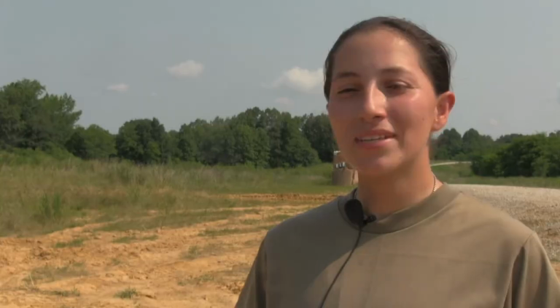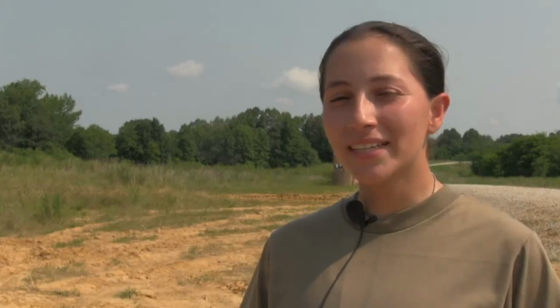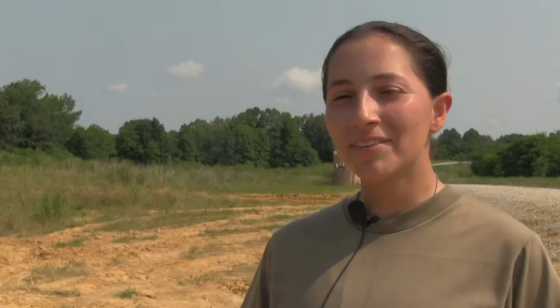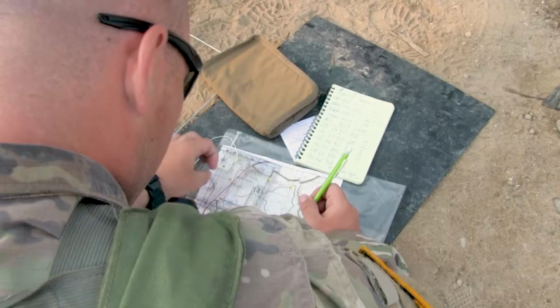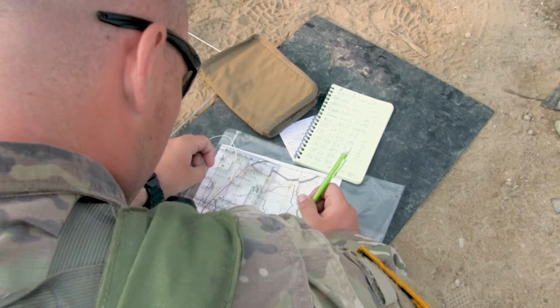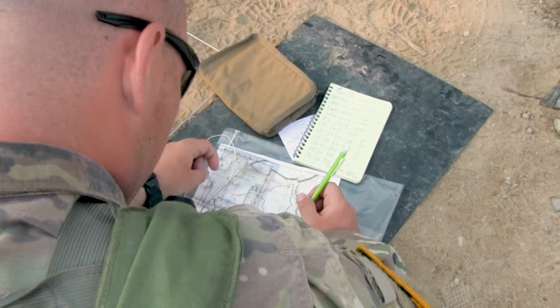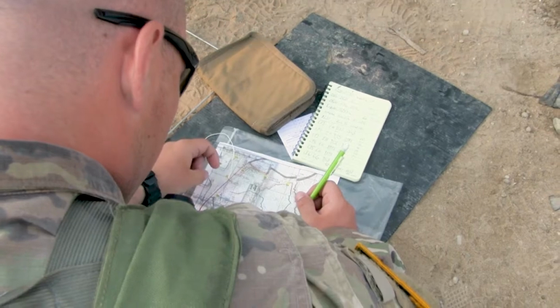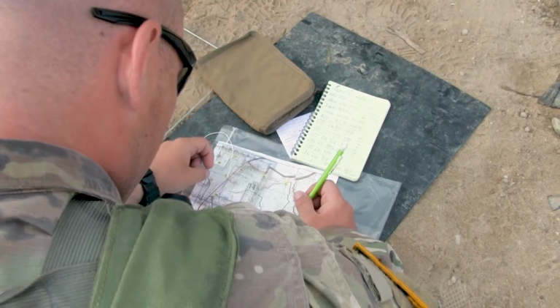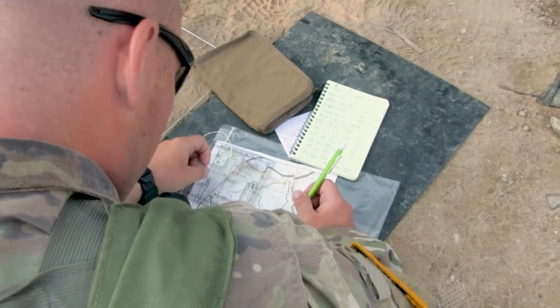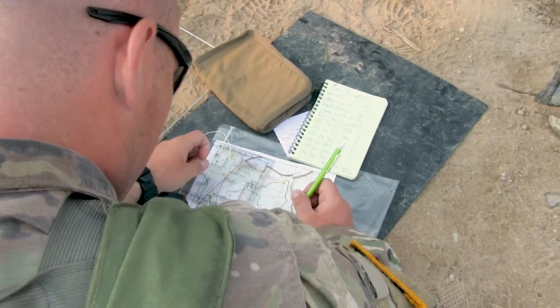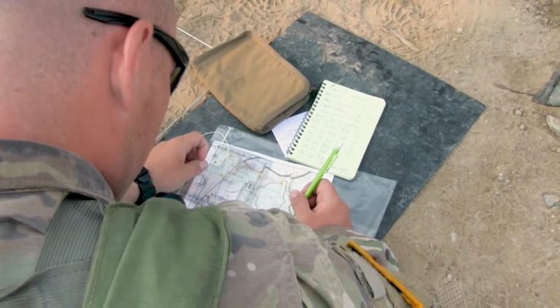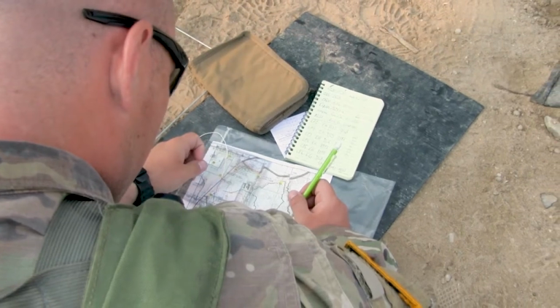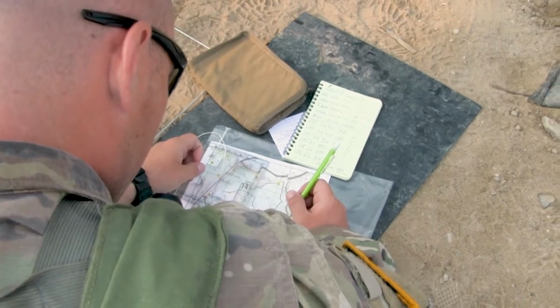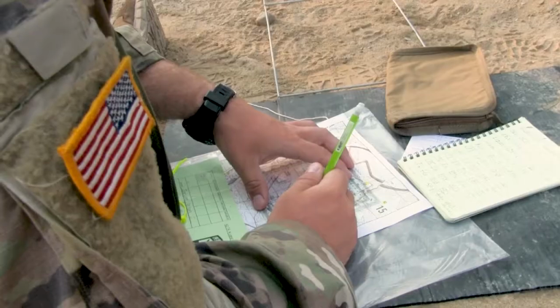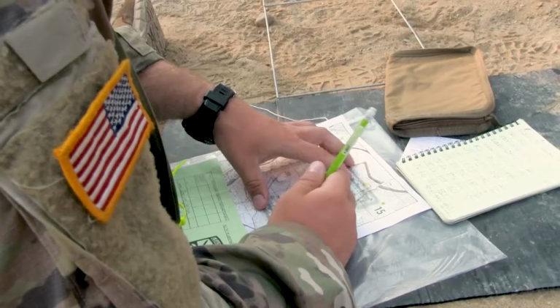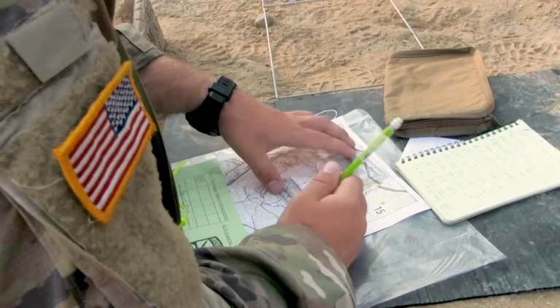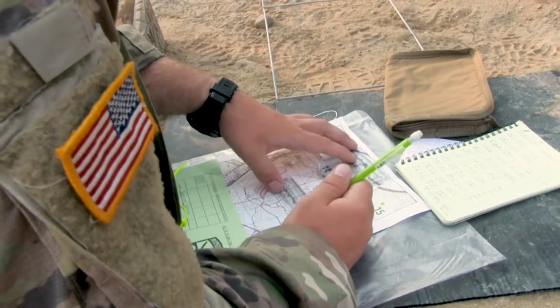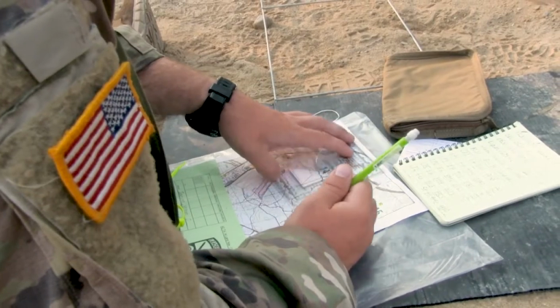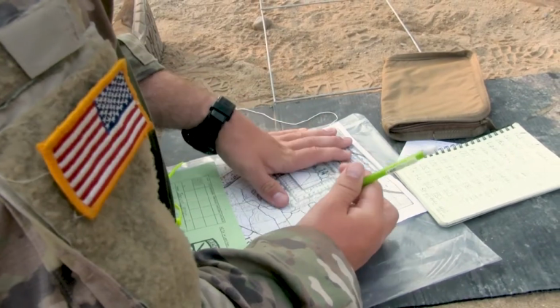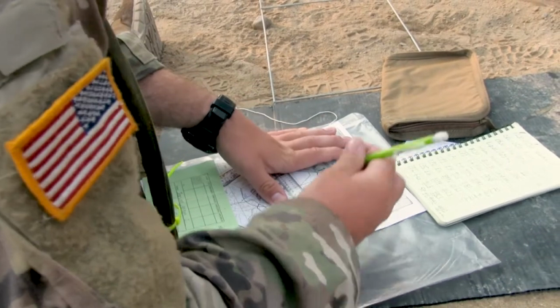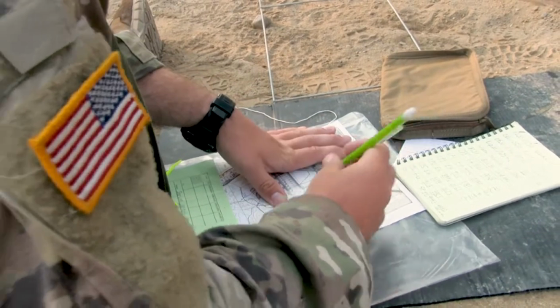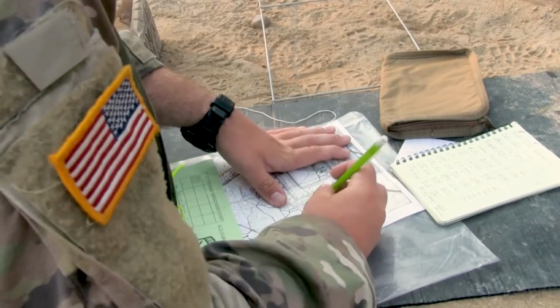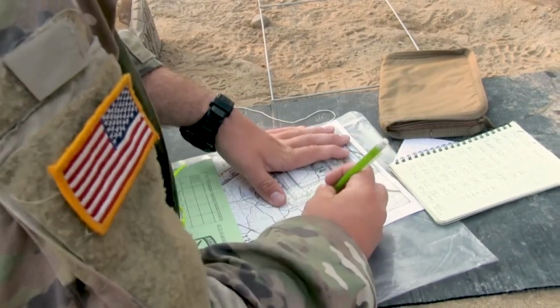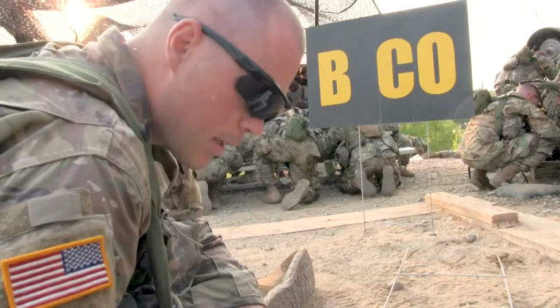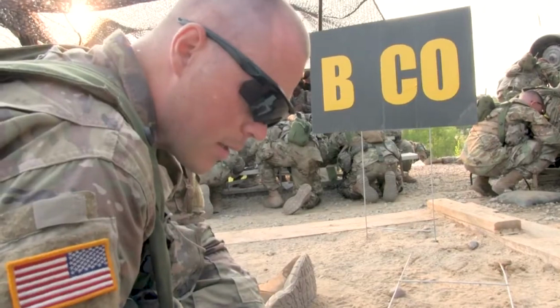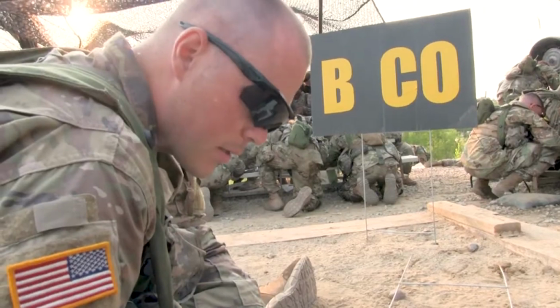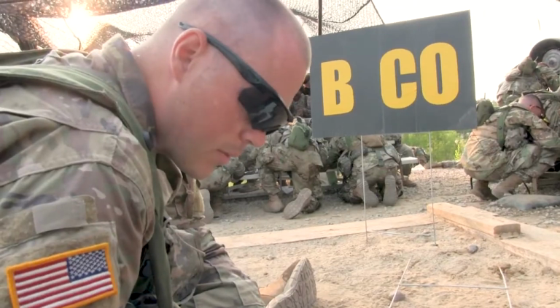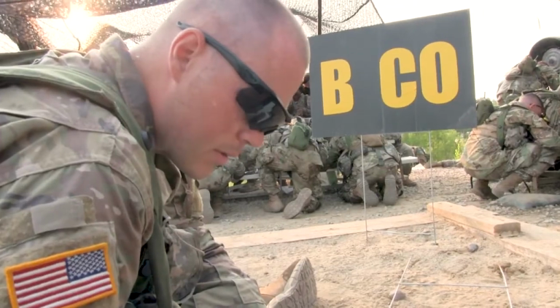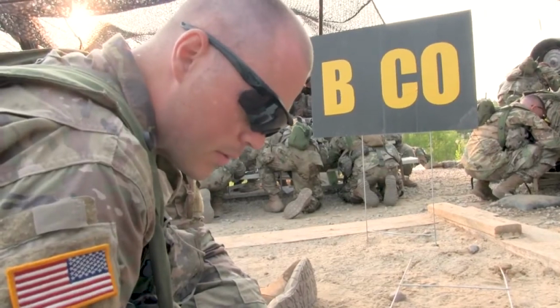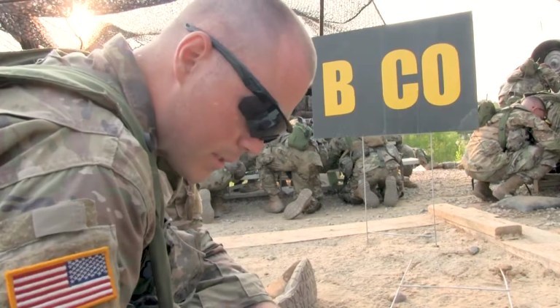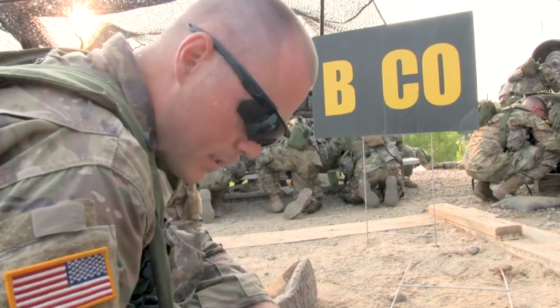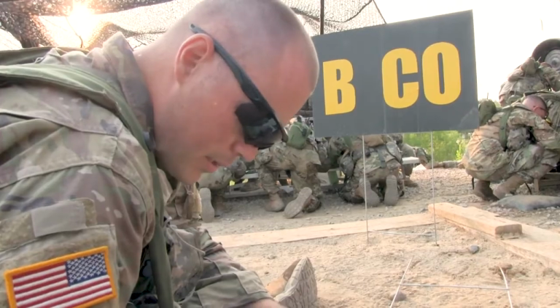Basically, you're going to get a map, a compass, and you're going to try to find a point. Just find points in the middle of the woods.